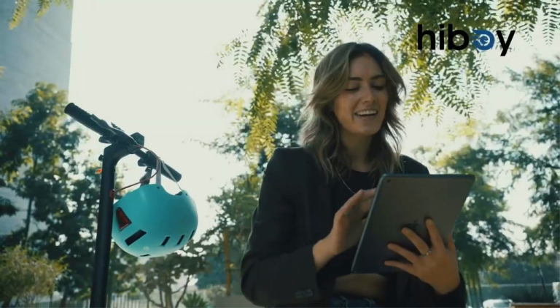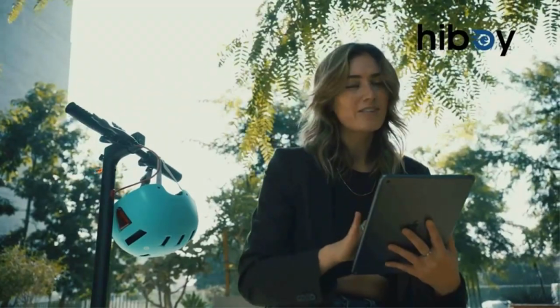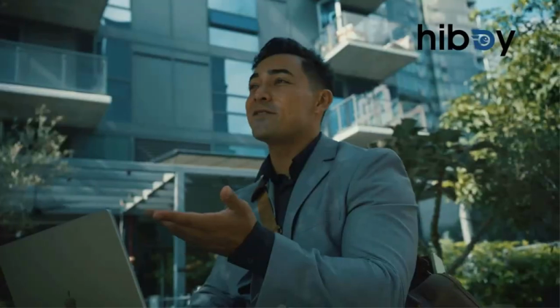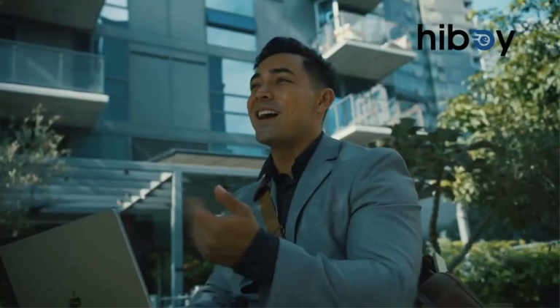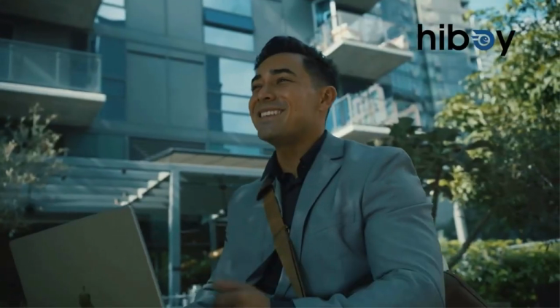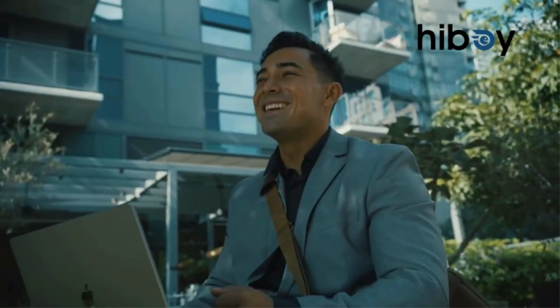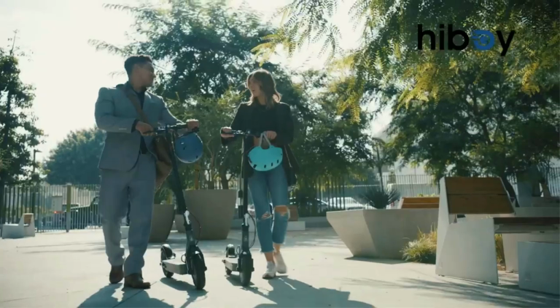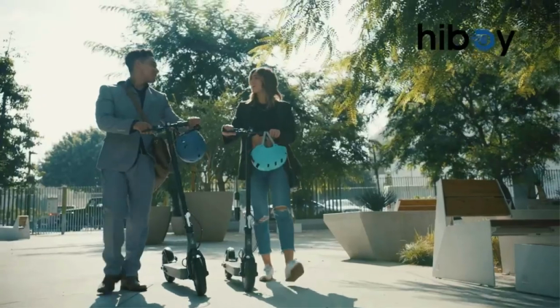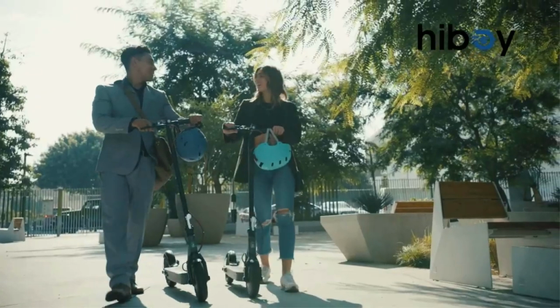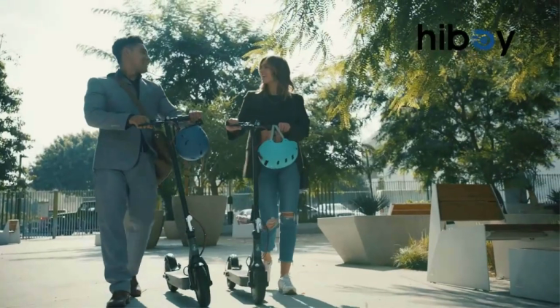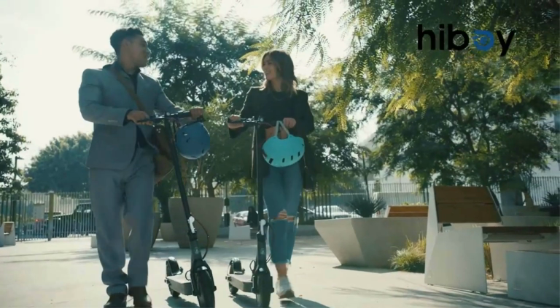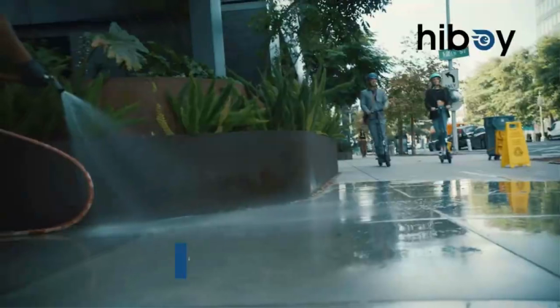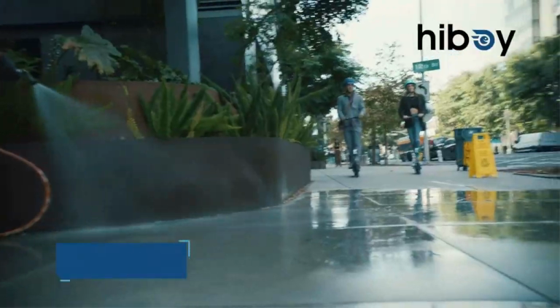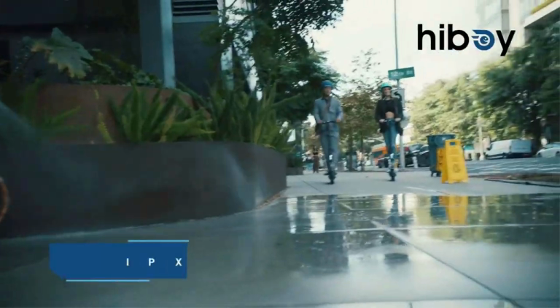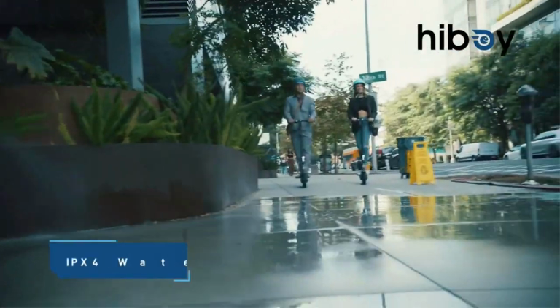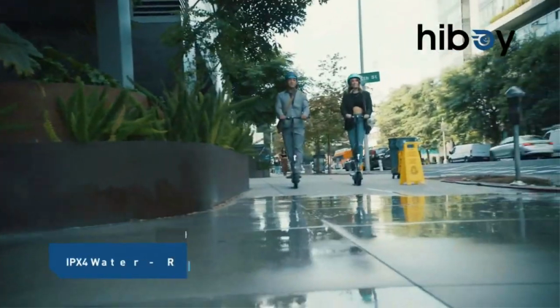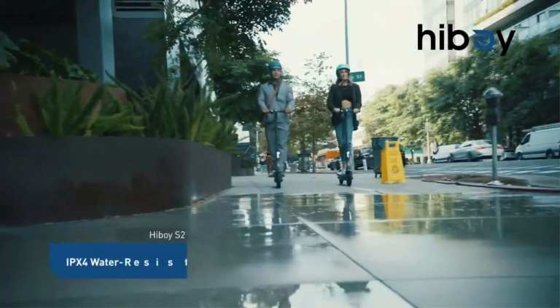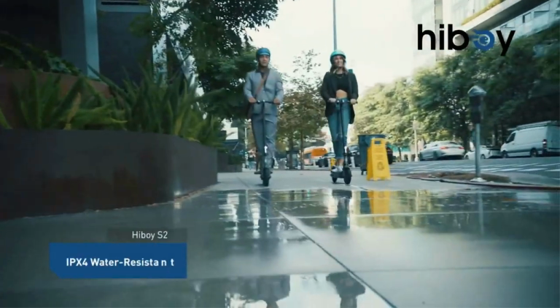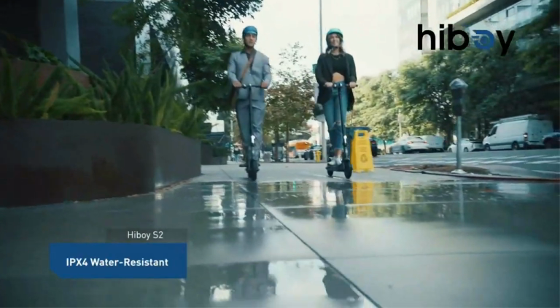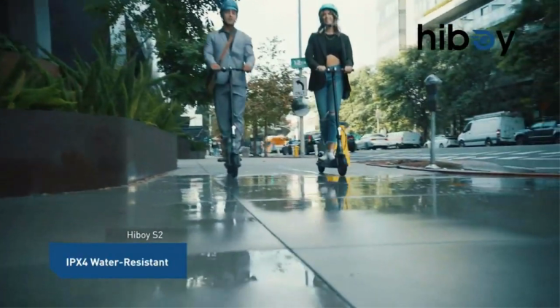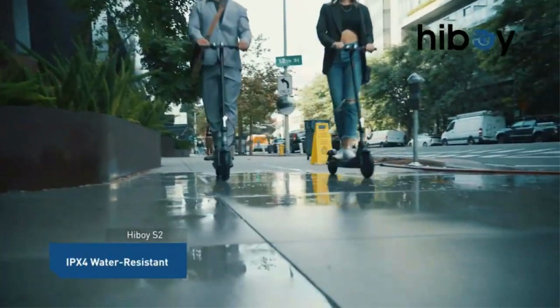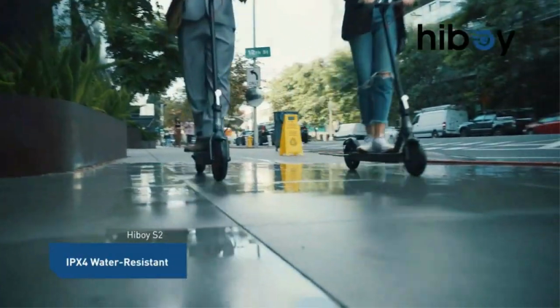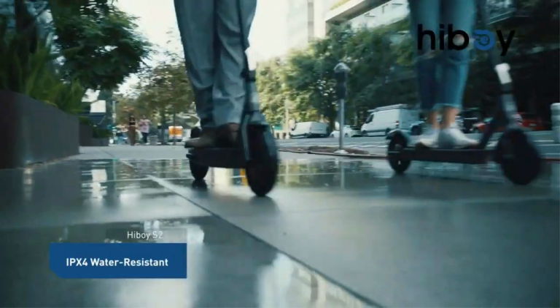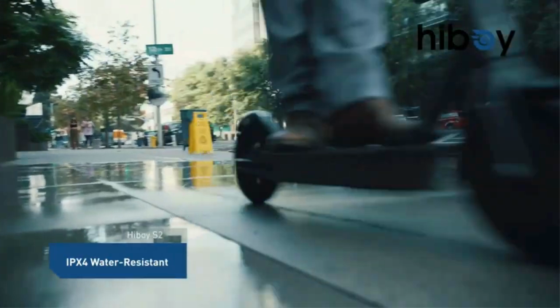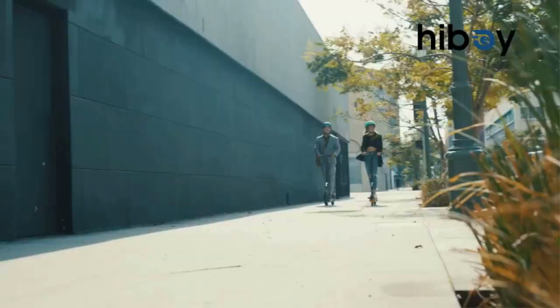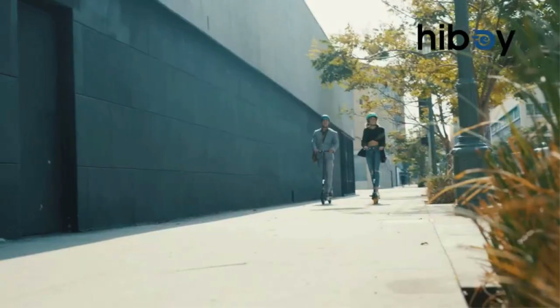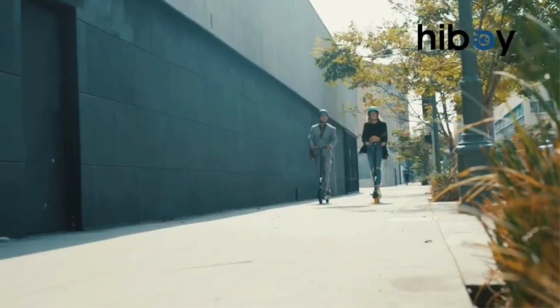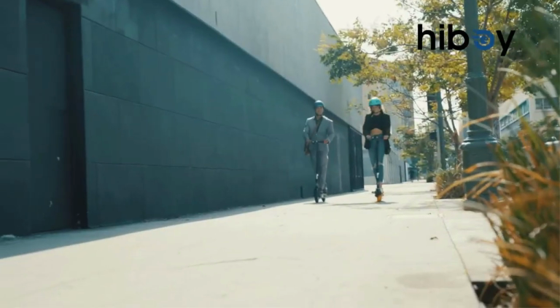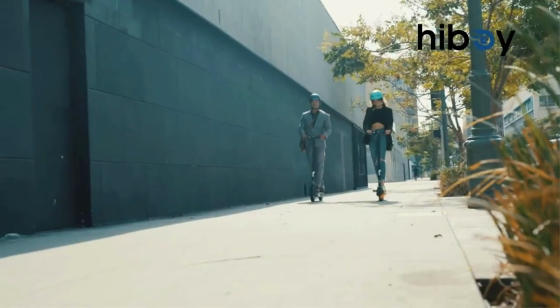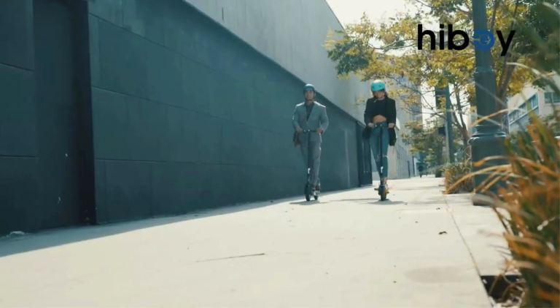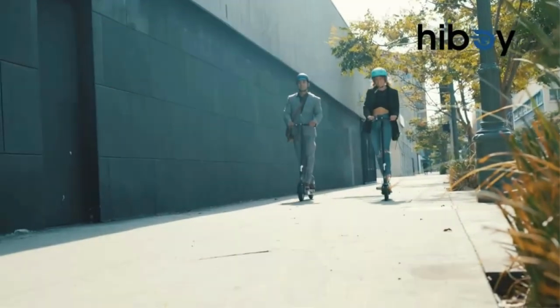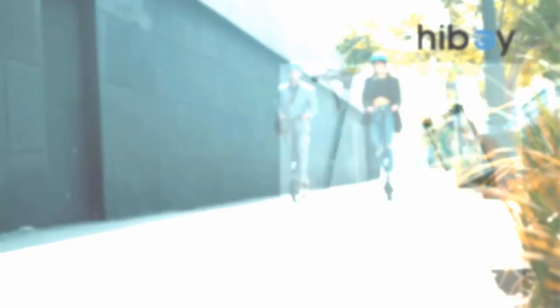Hiboy offers 12-month or 6-month assurance for different parts, and the S2 also comes in a detachable seated version.